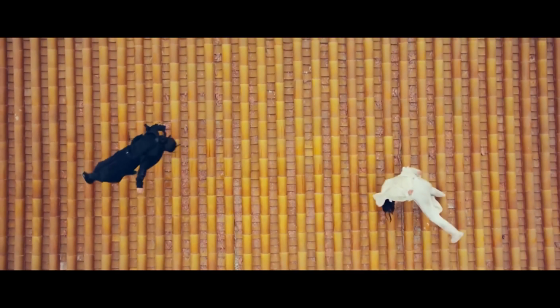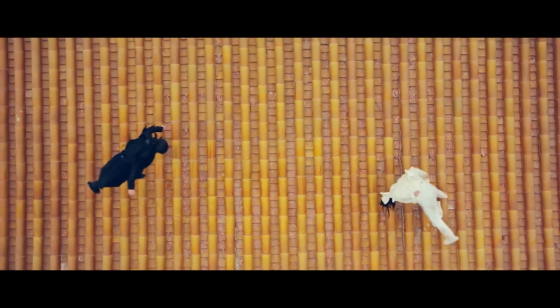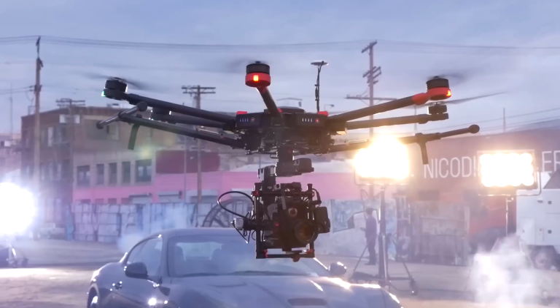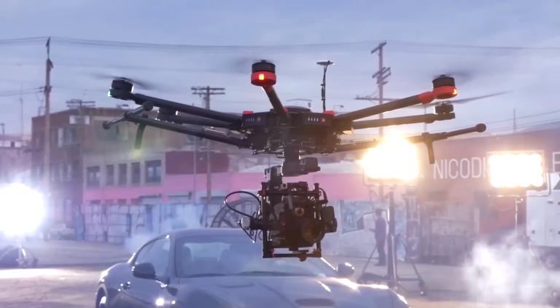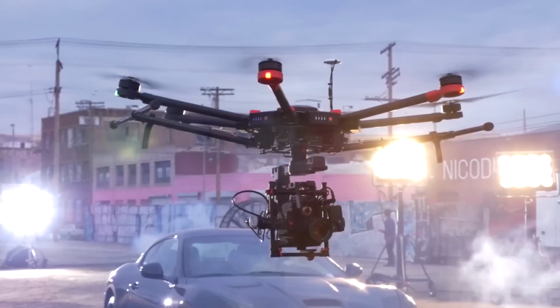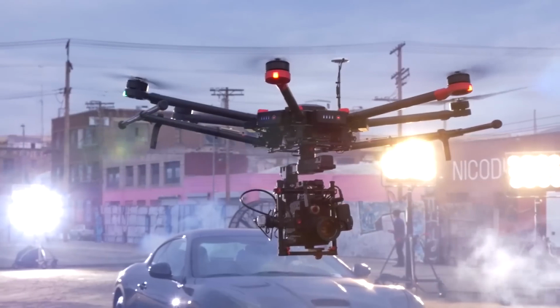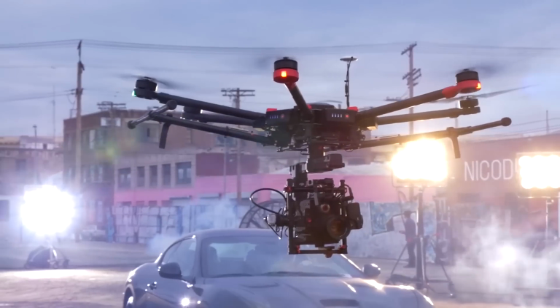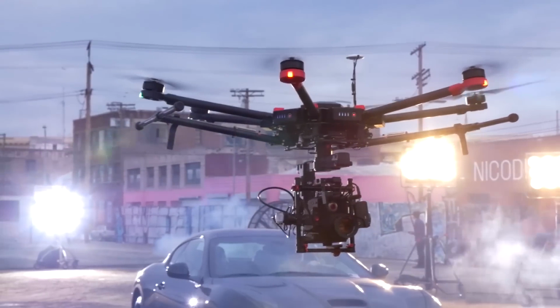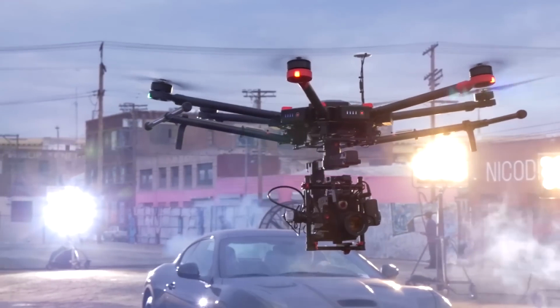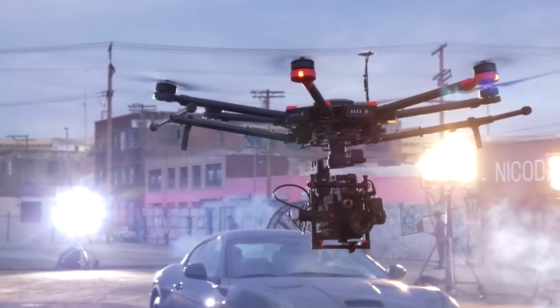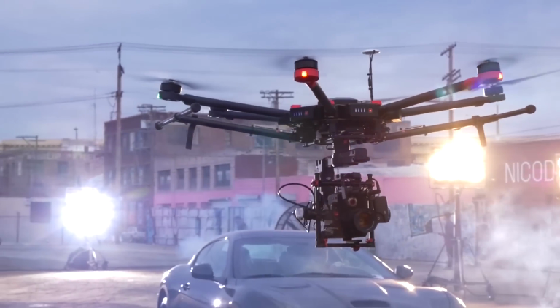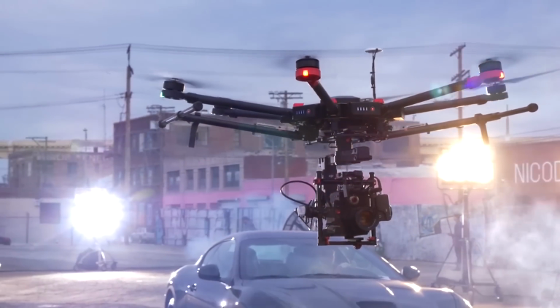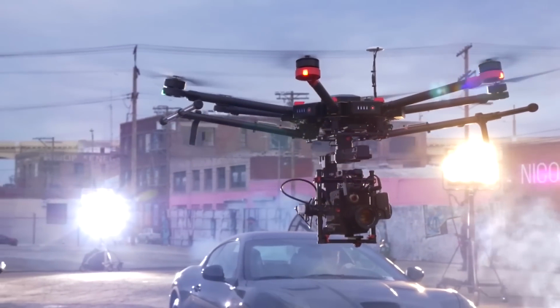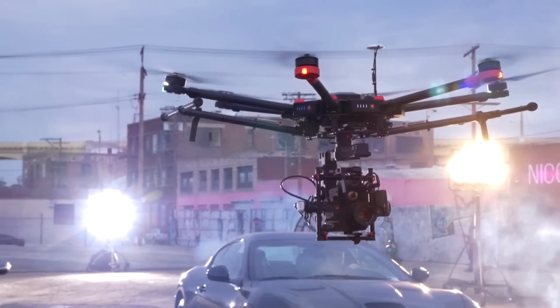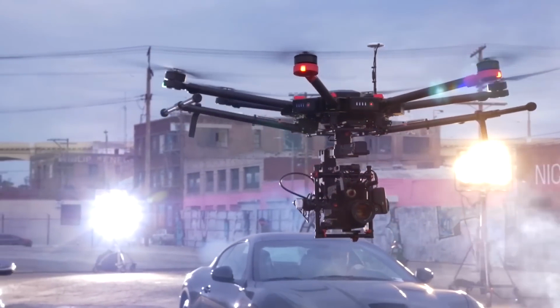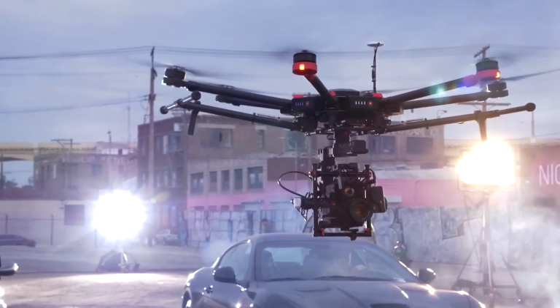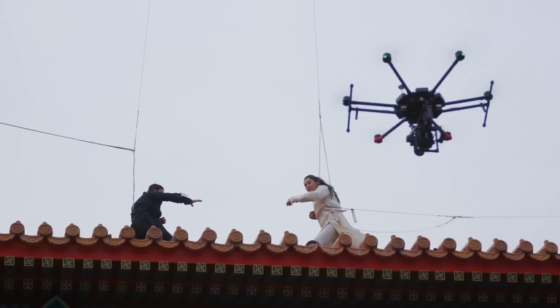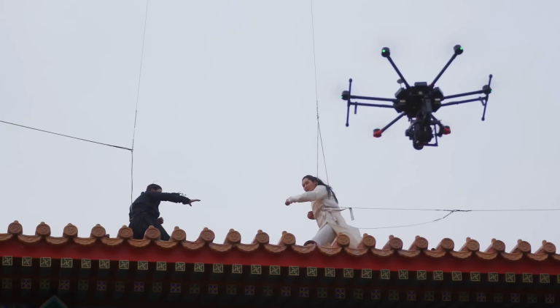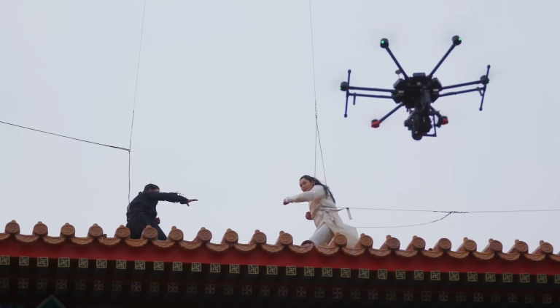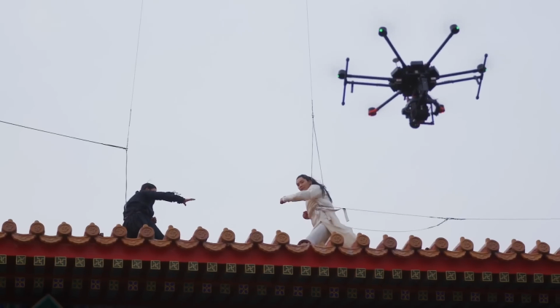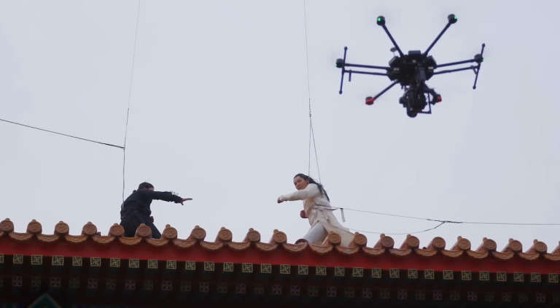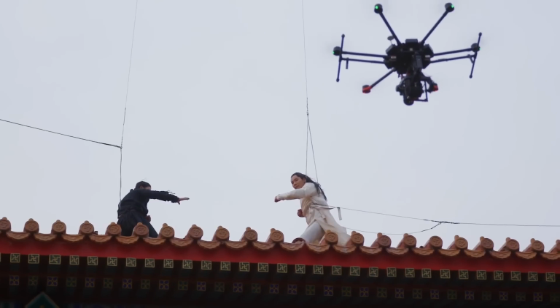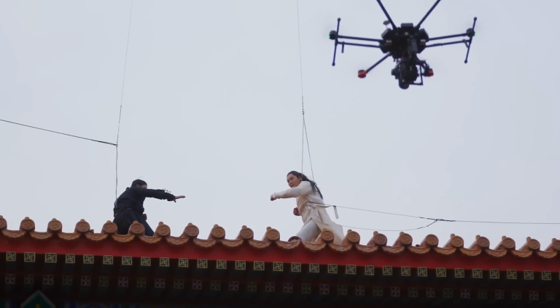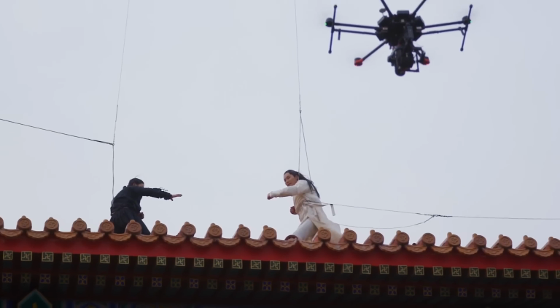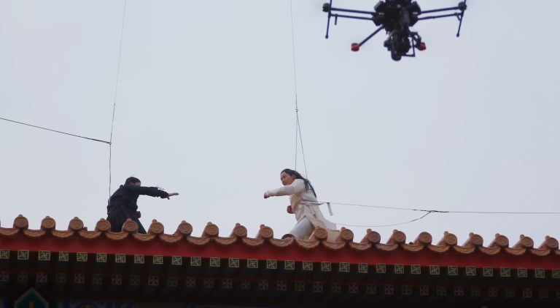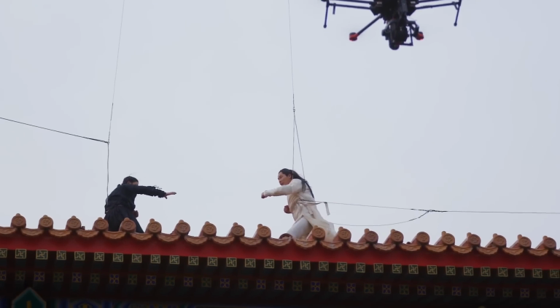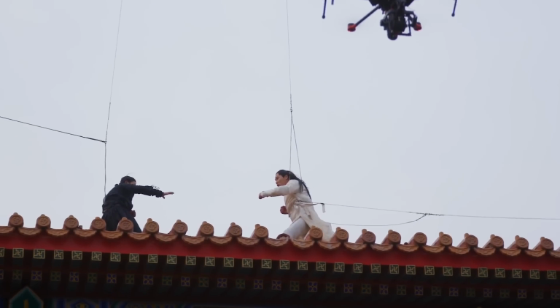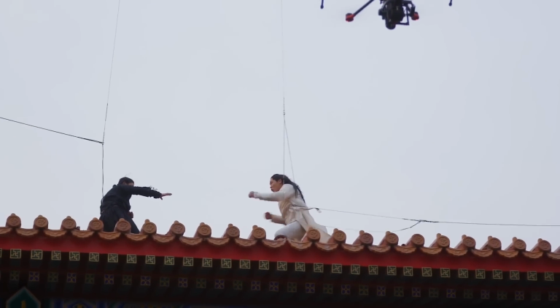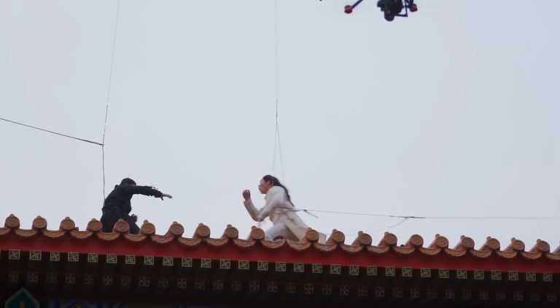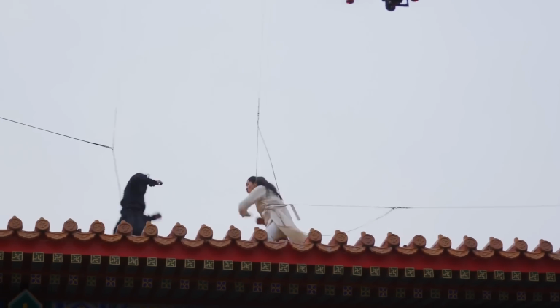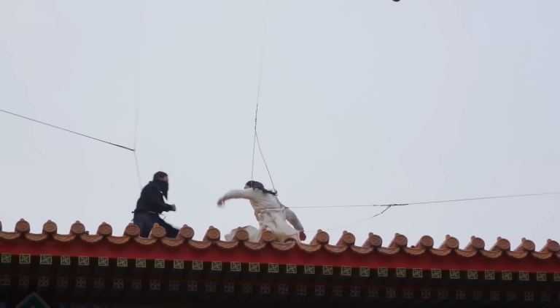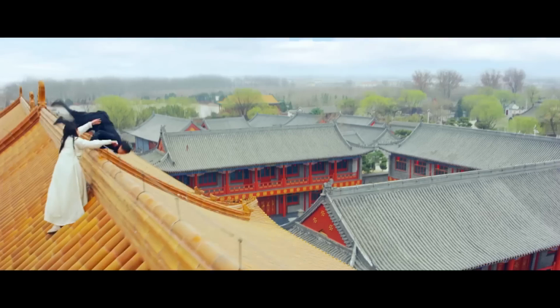Using the DJI M600, I have the freedom to move a professional cinema camera anywhere.